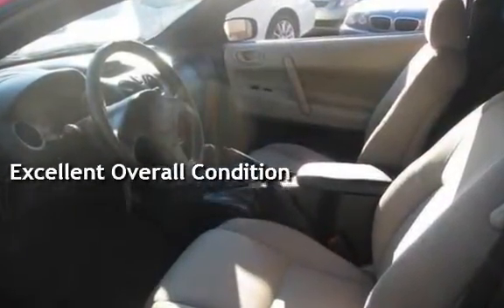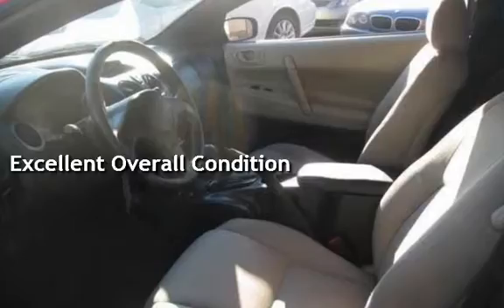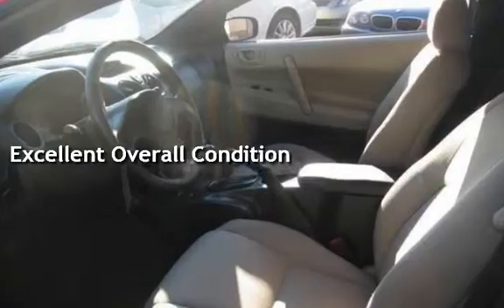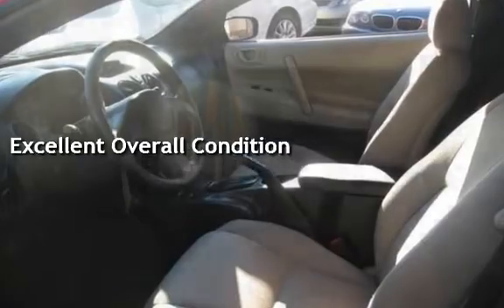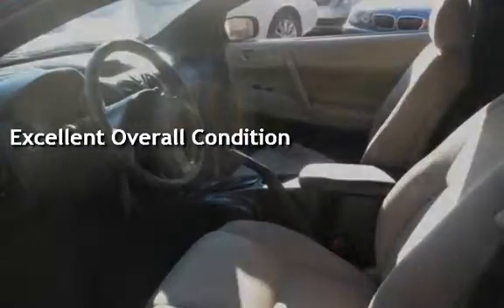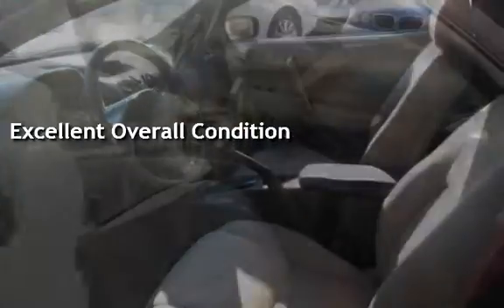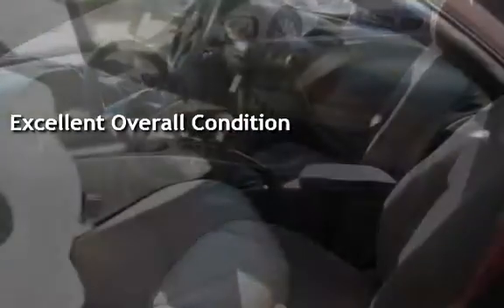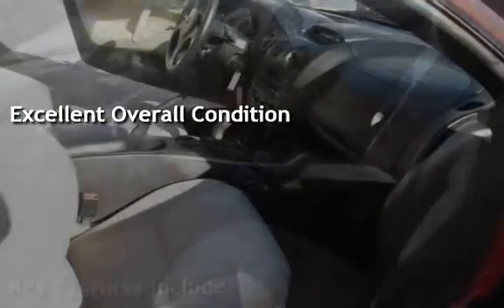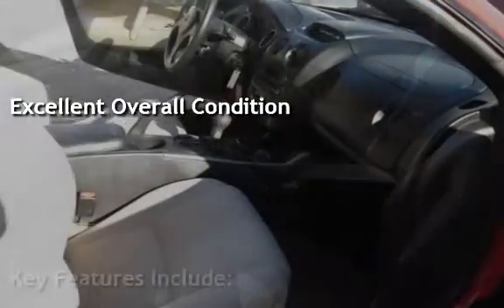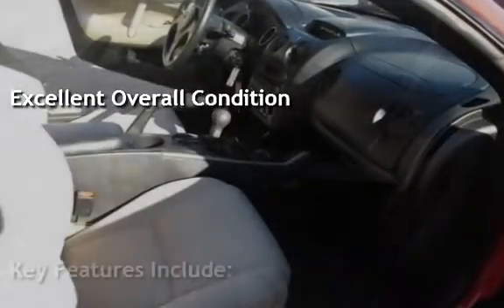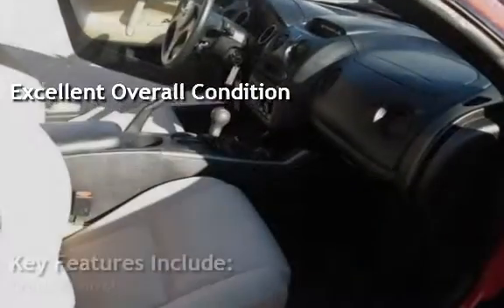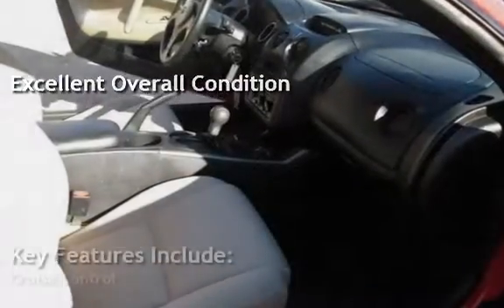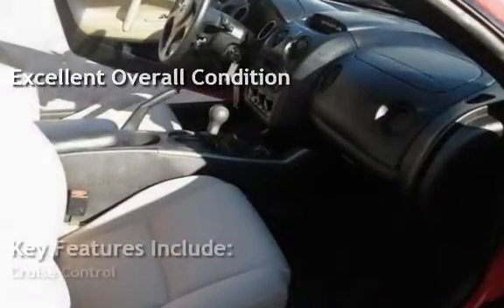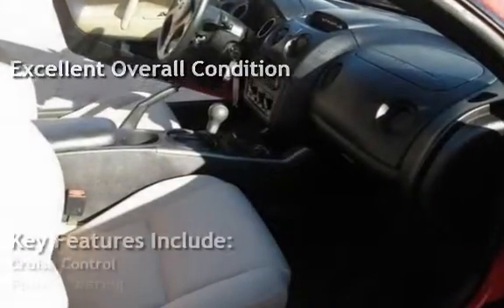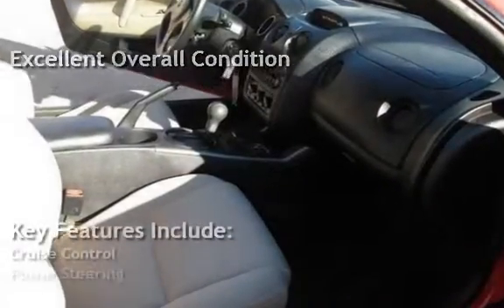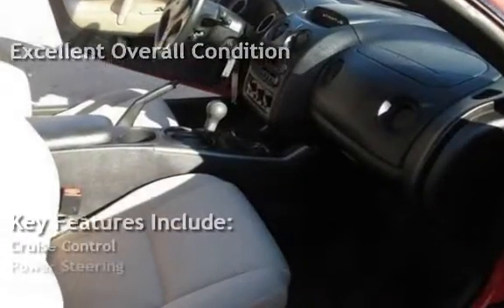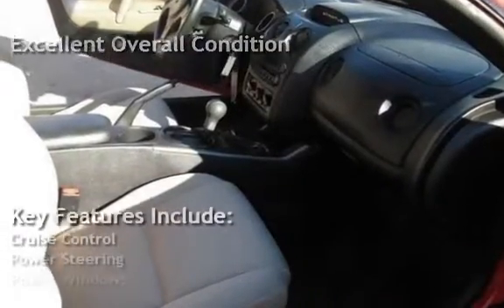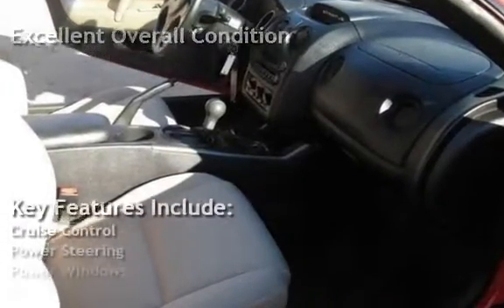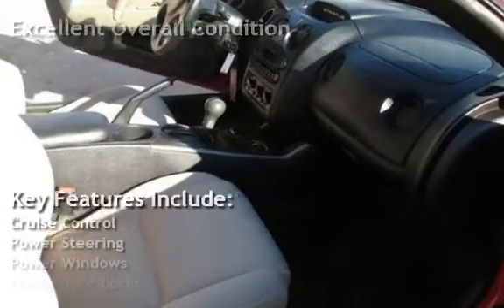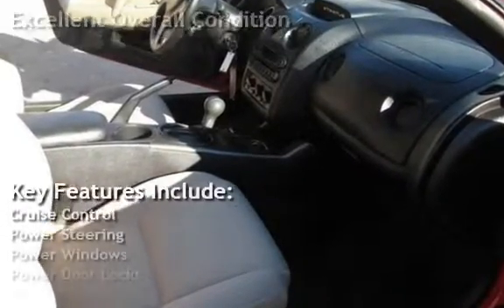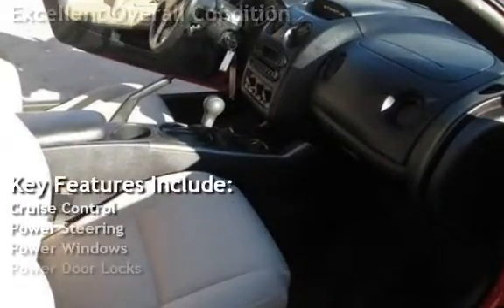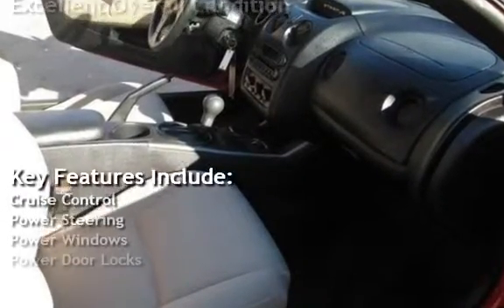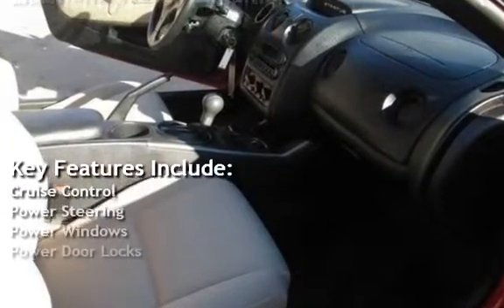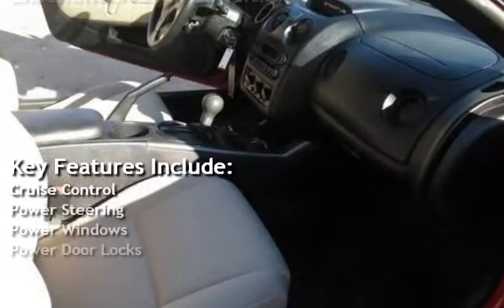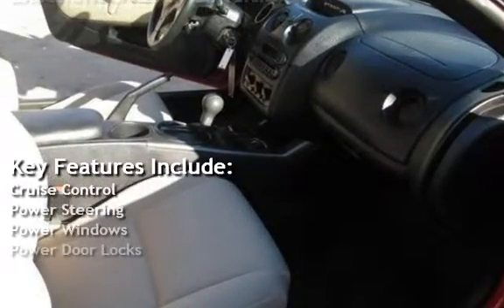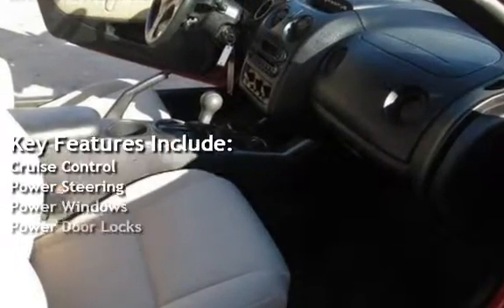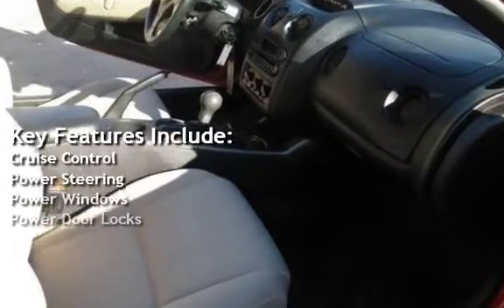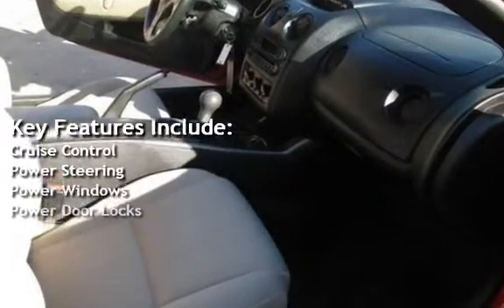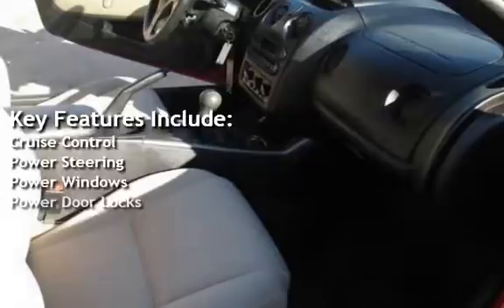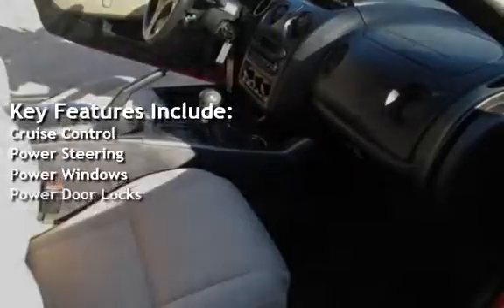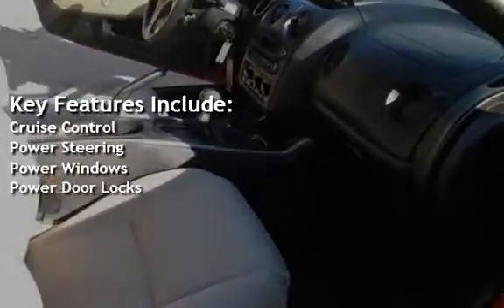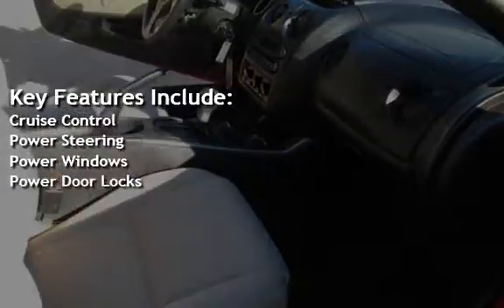Key features include cruise control, power steering, power windows, and power door locks.